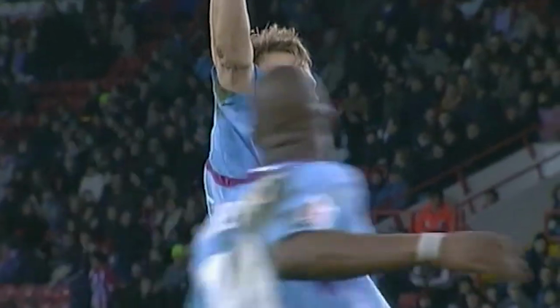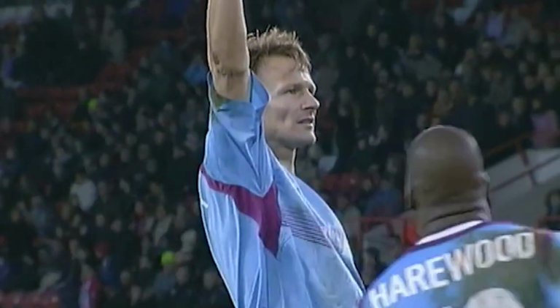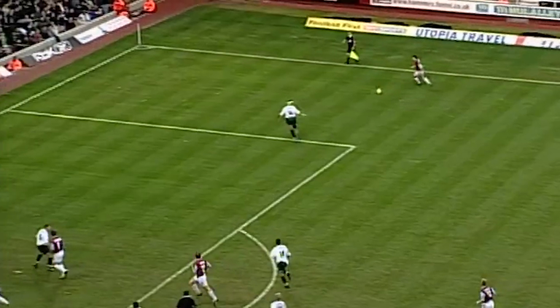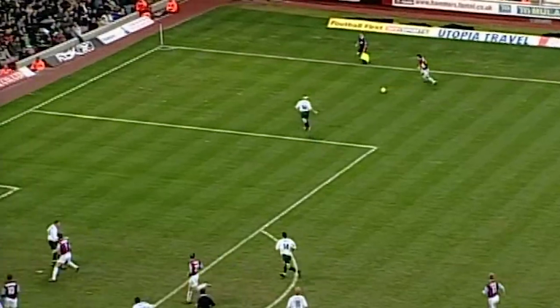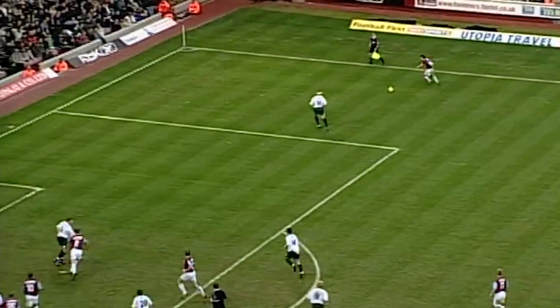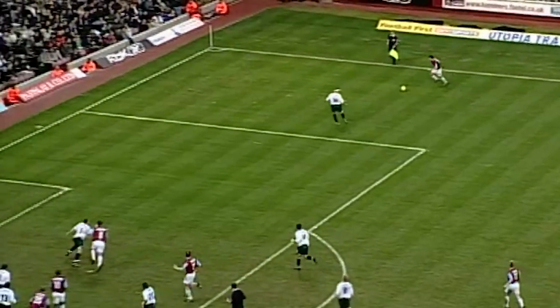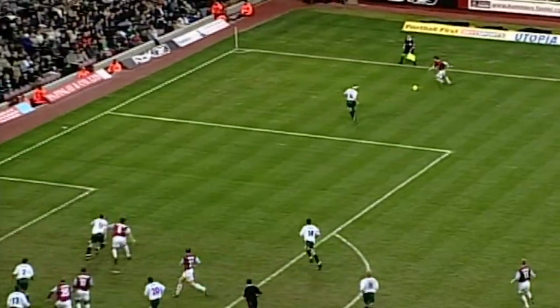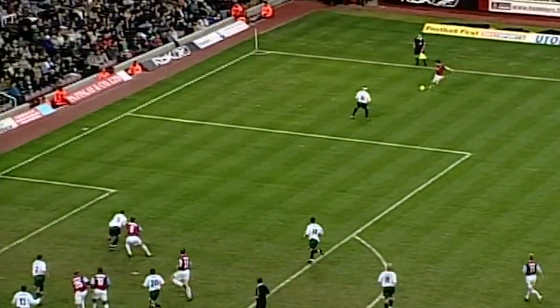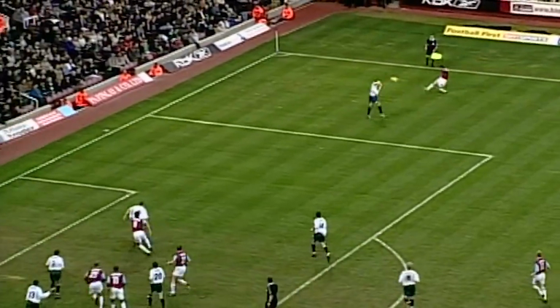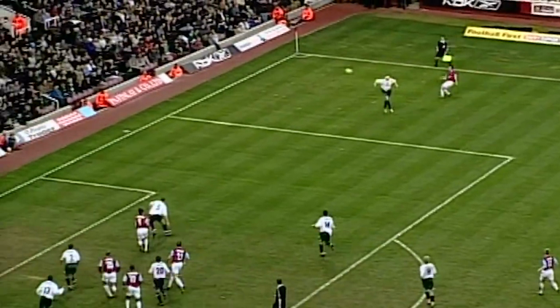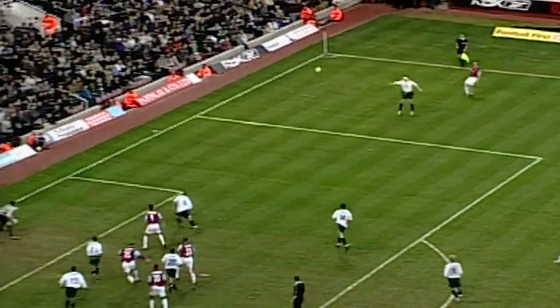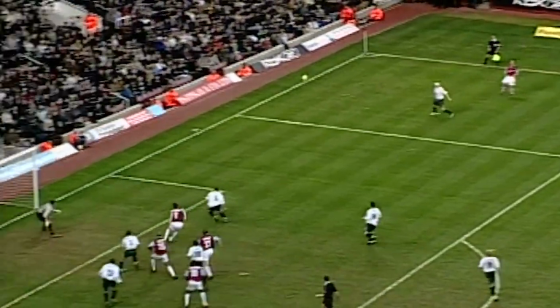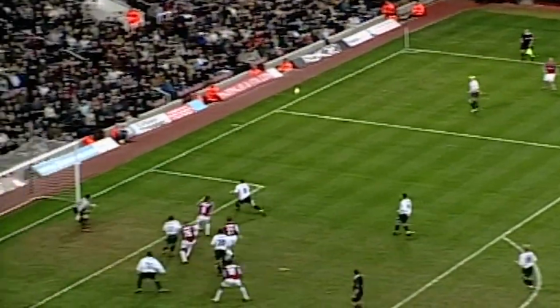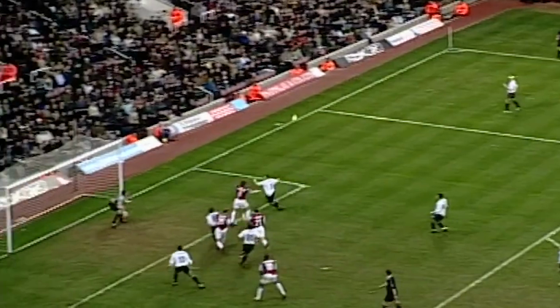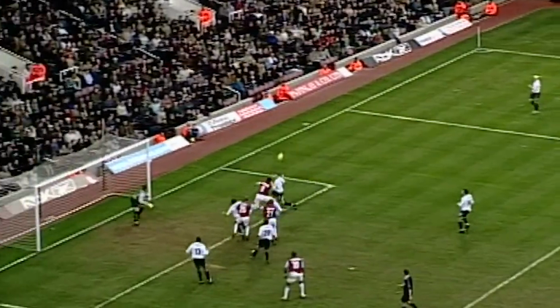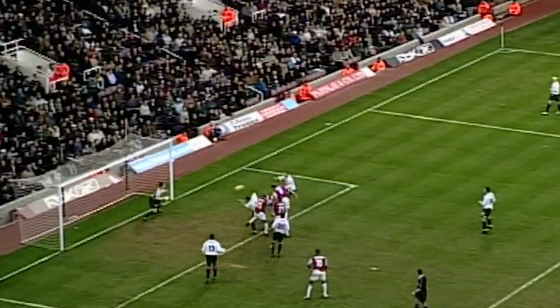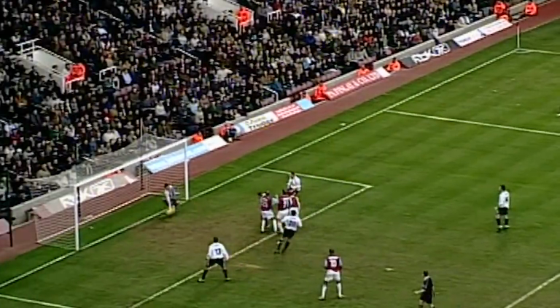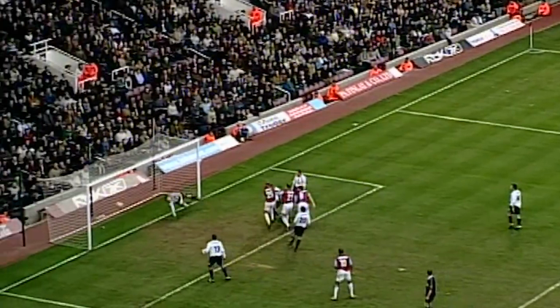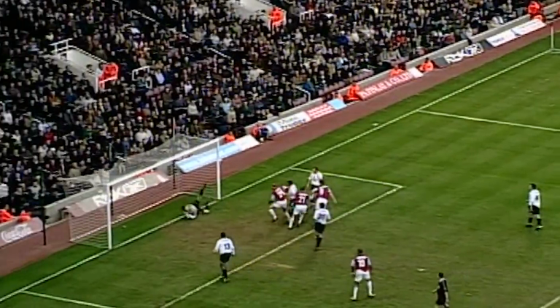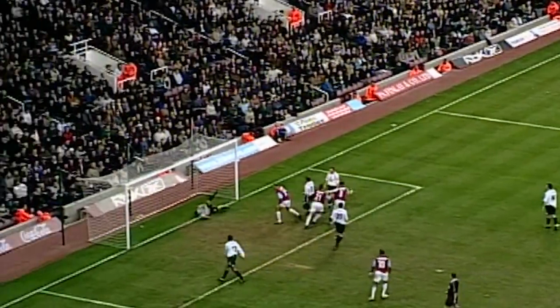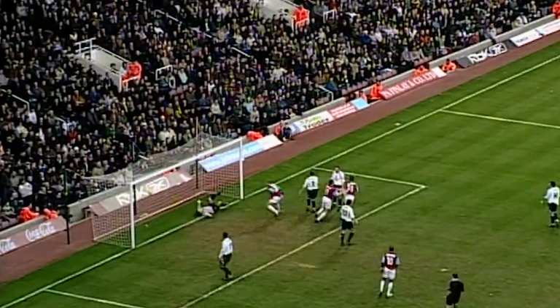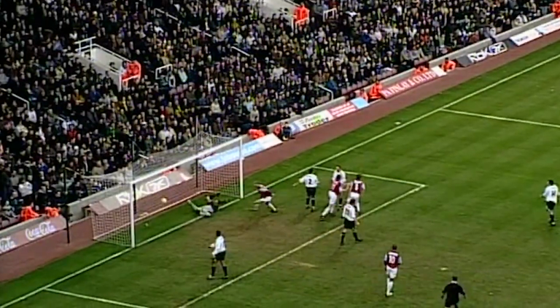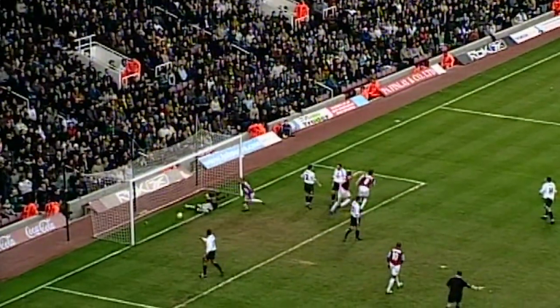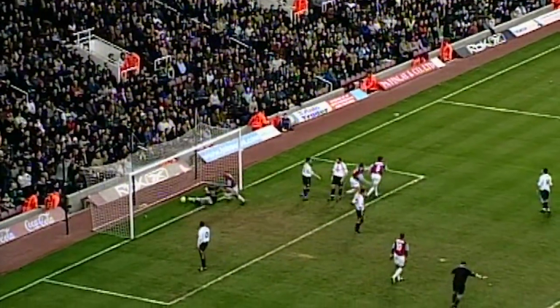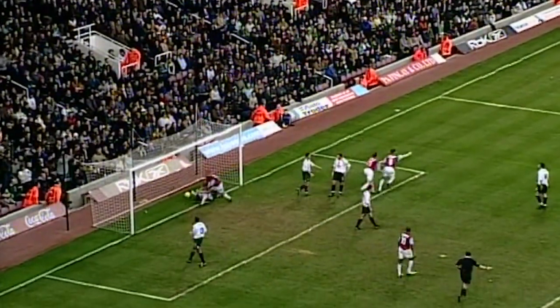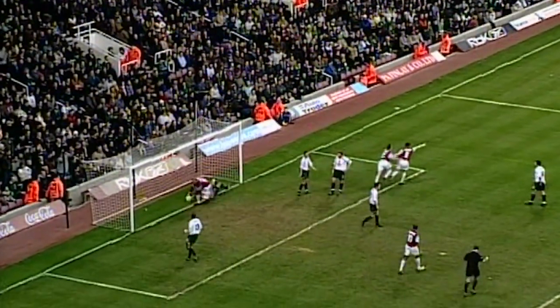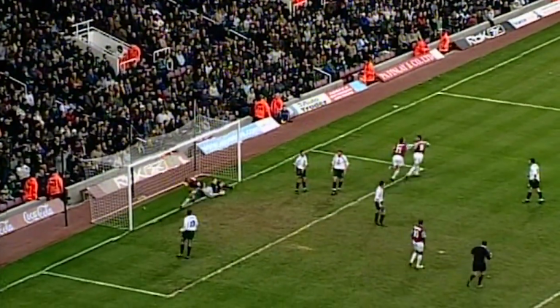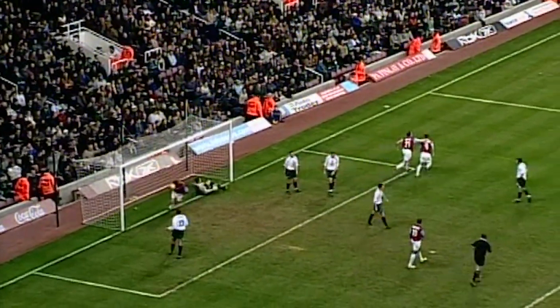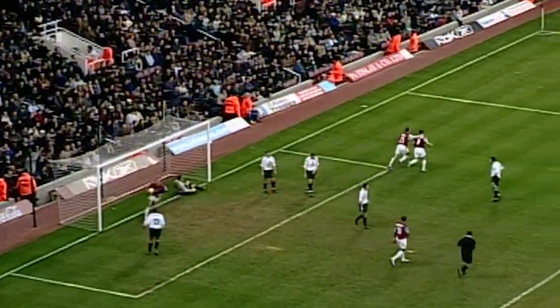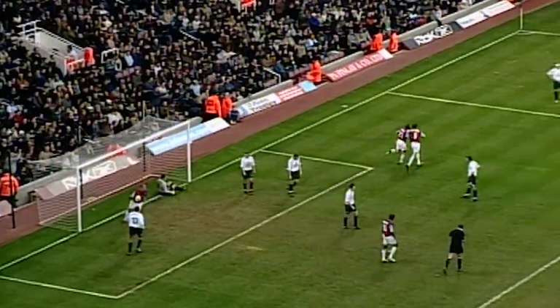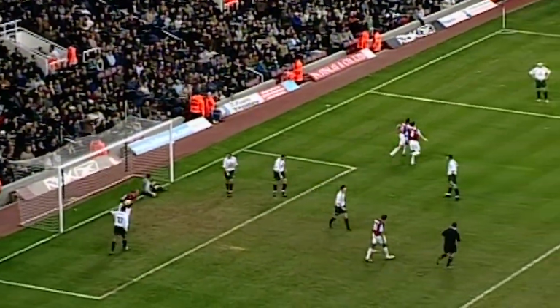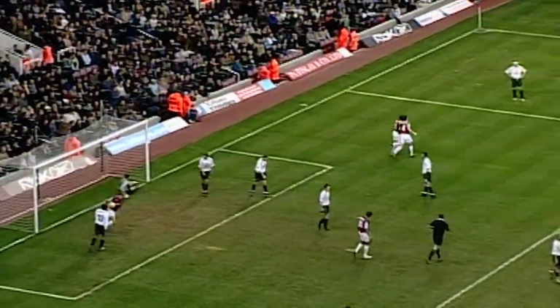Fletcher has got time to put this one across — Sheringham's up! And it's four!